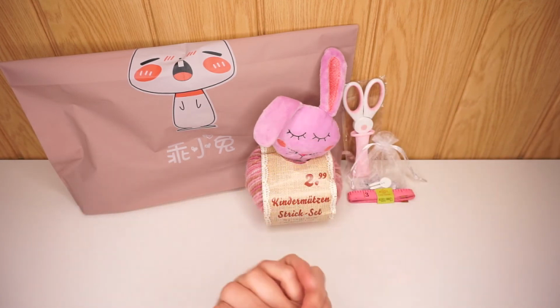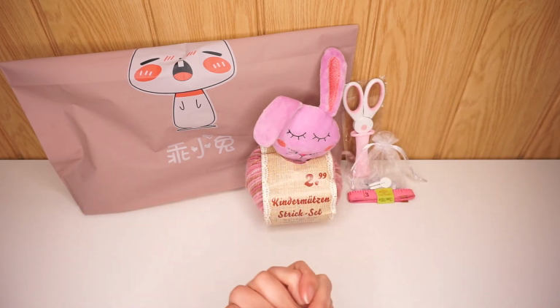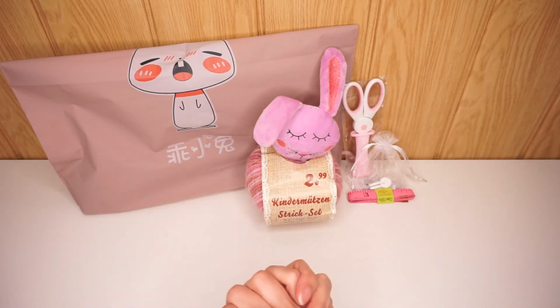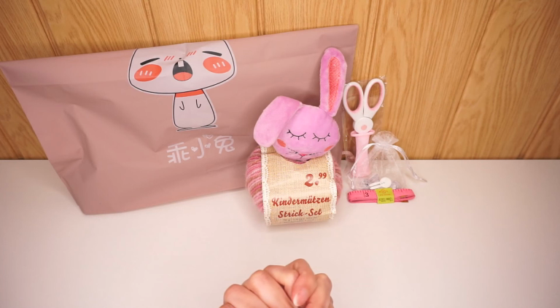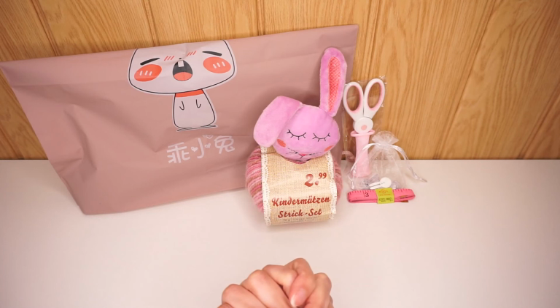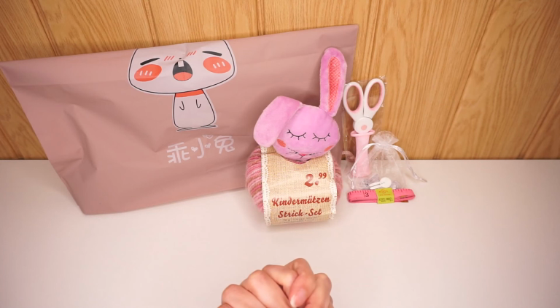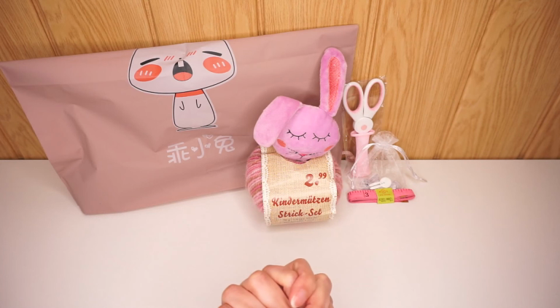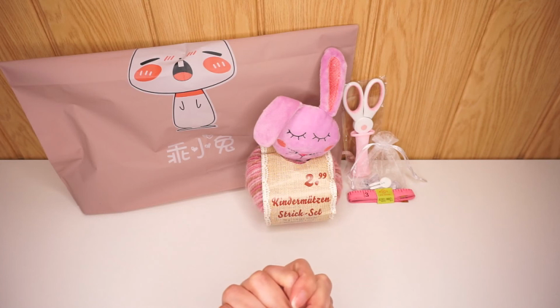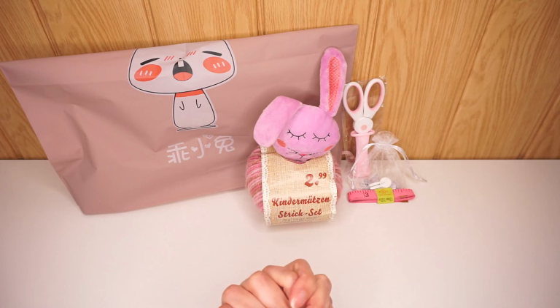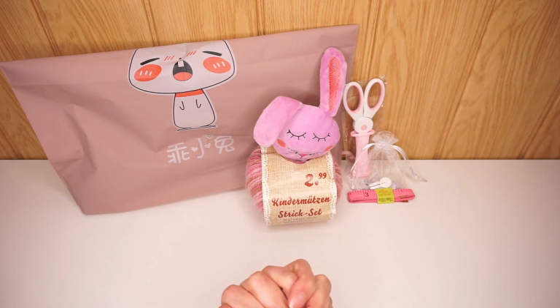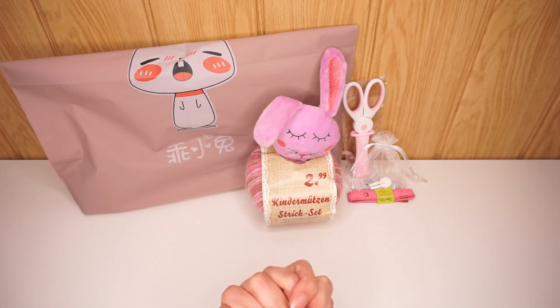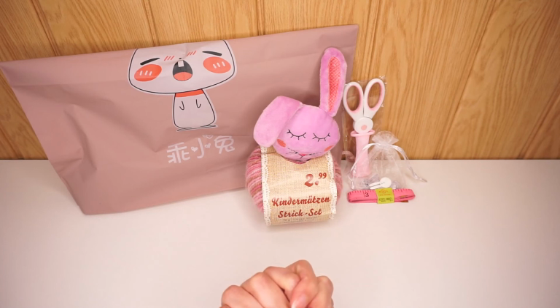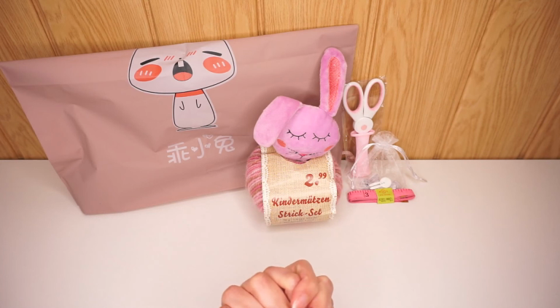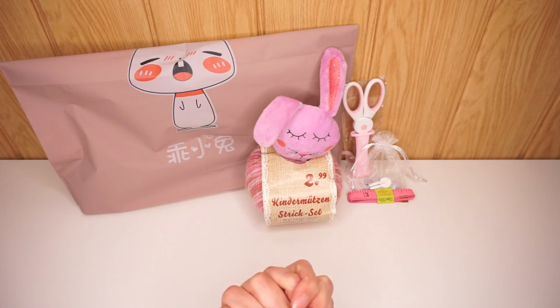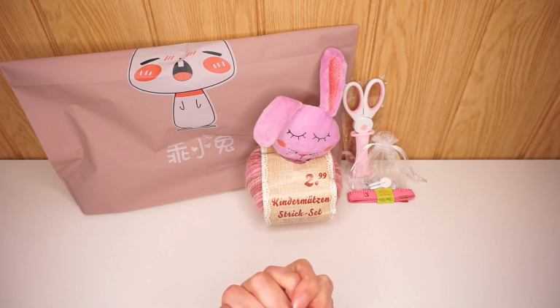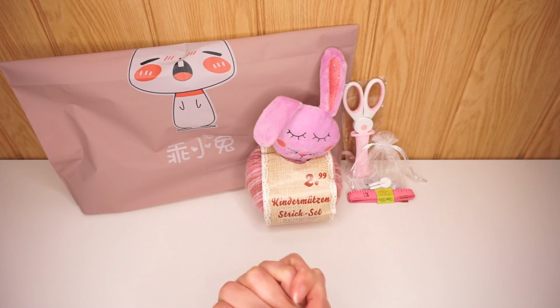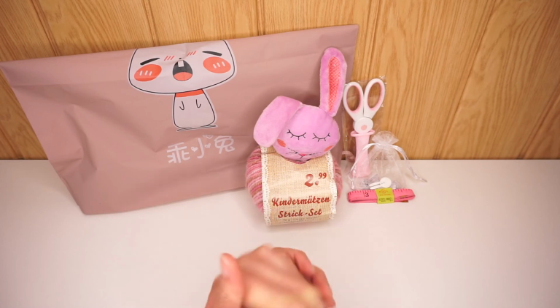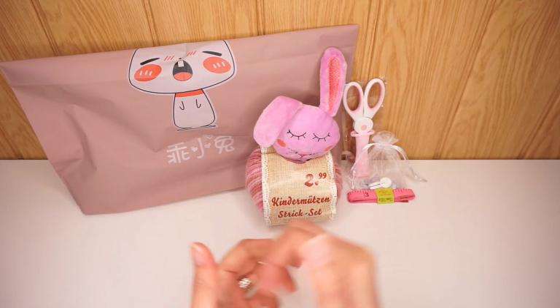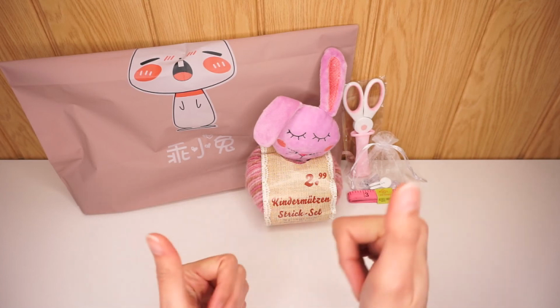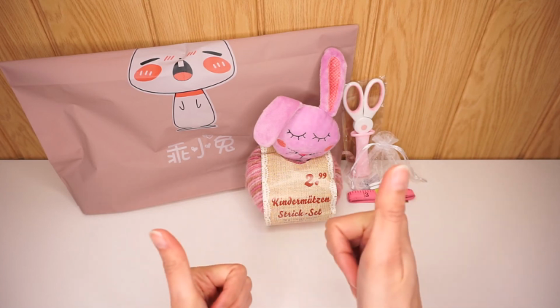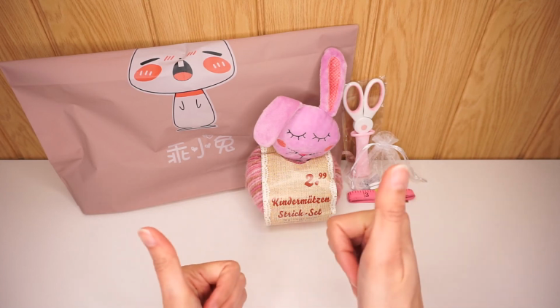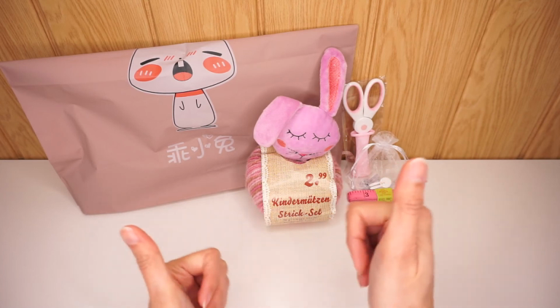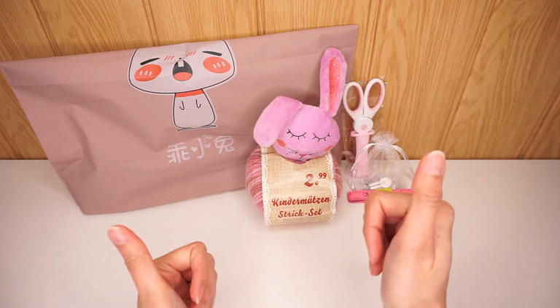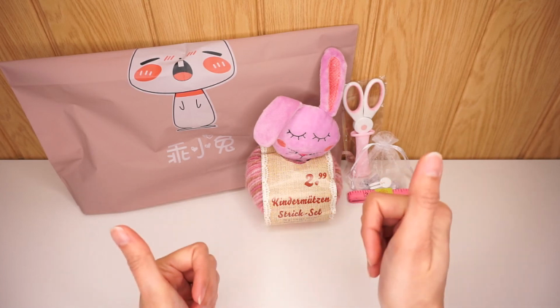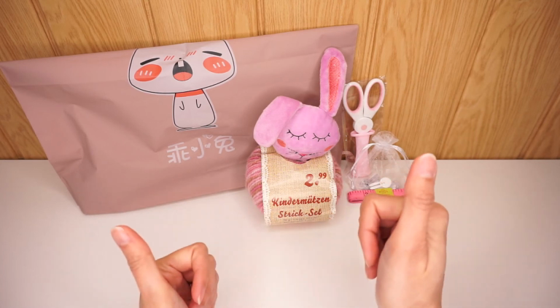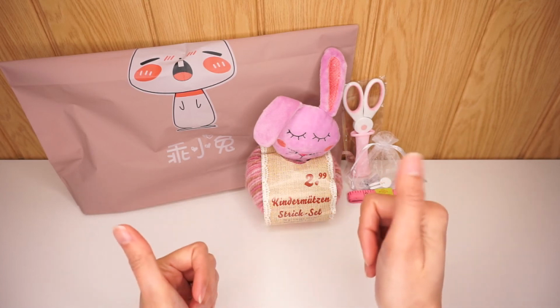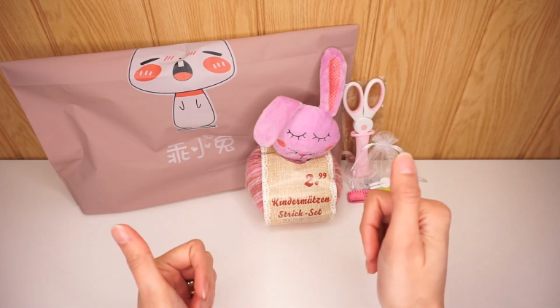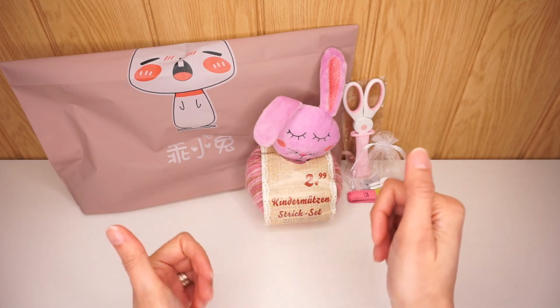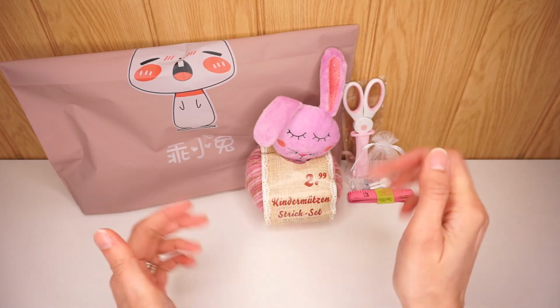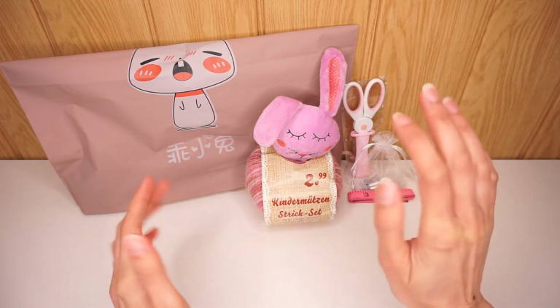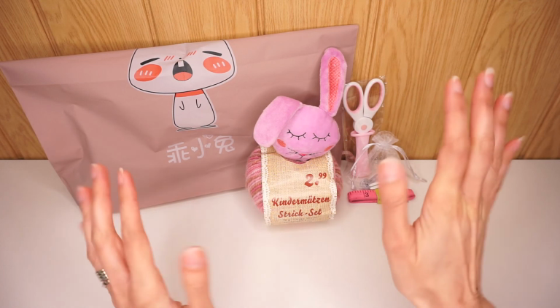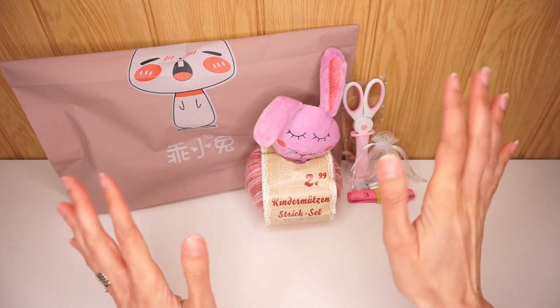That's it for today. Thank you all very much for watching and good luck. I'll see you next time. Bye!